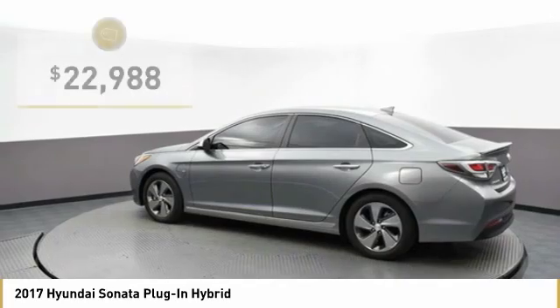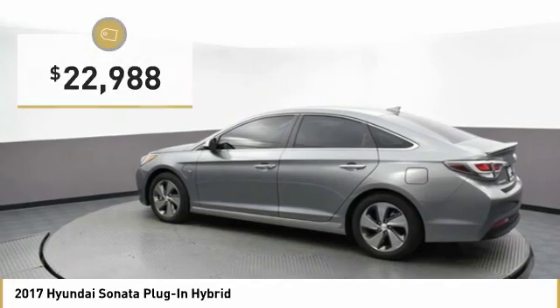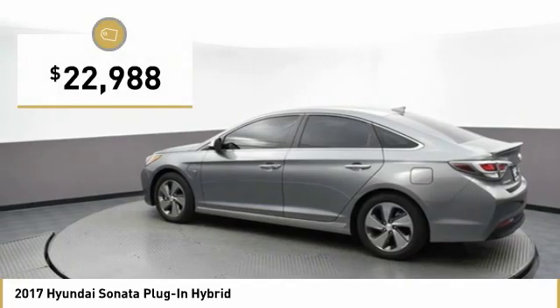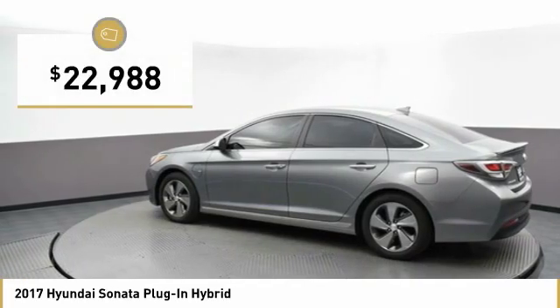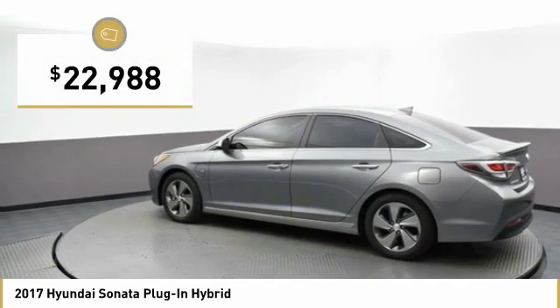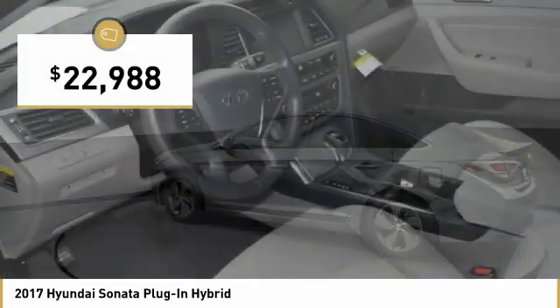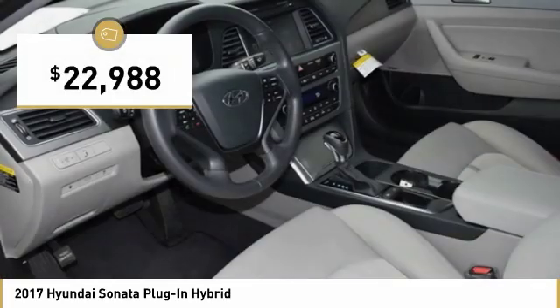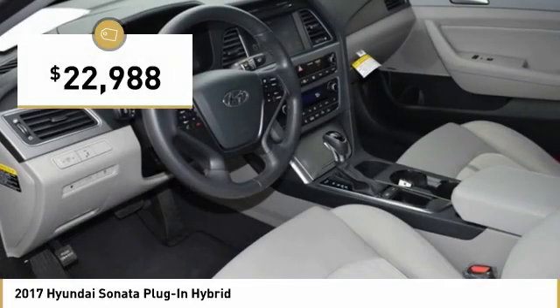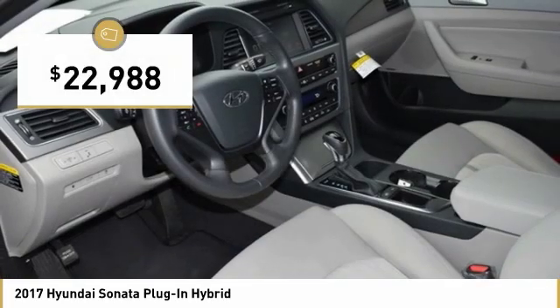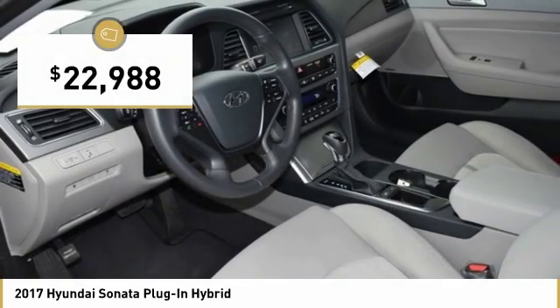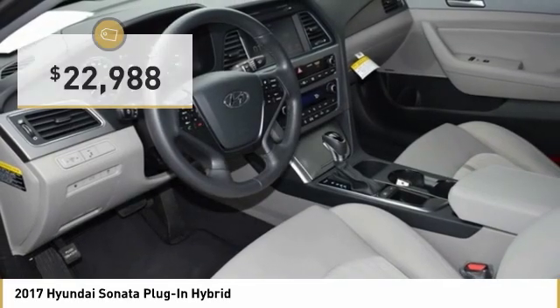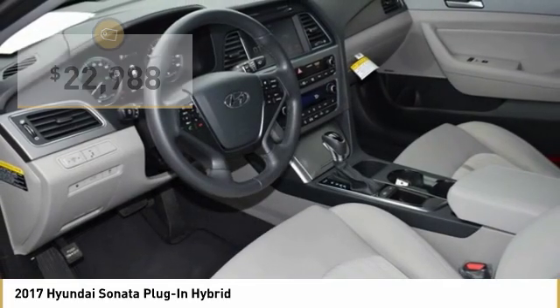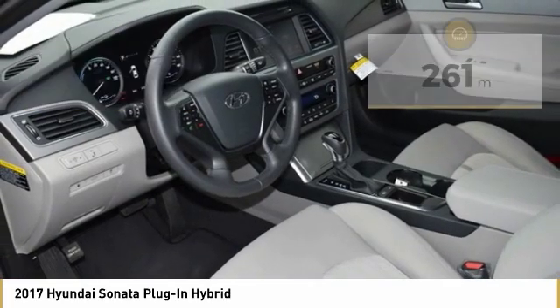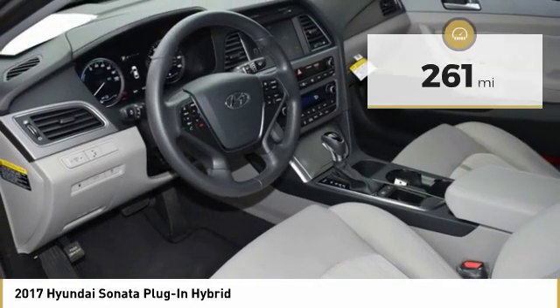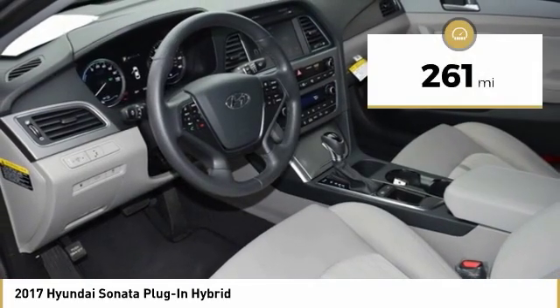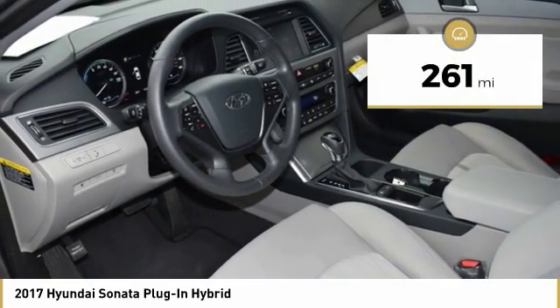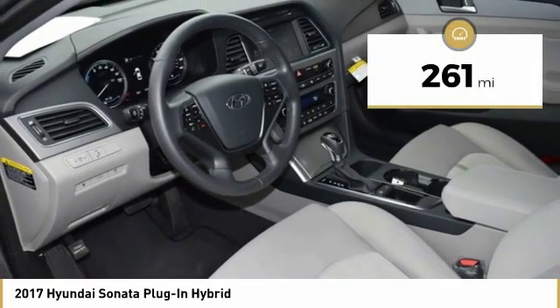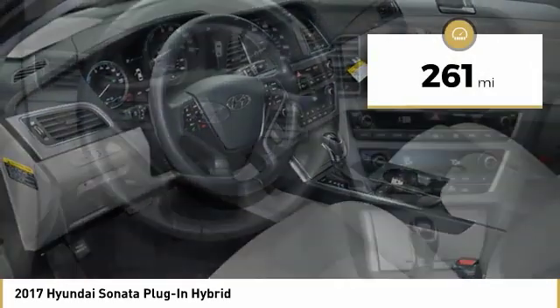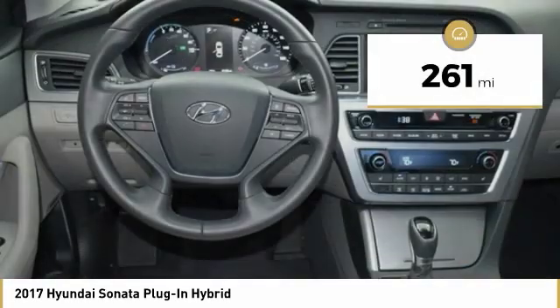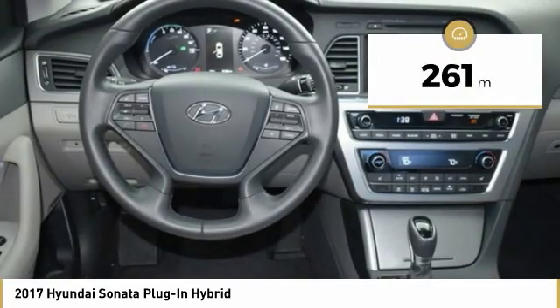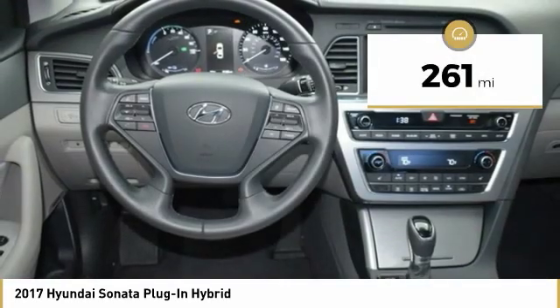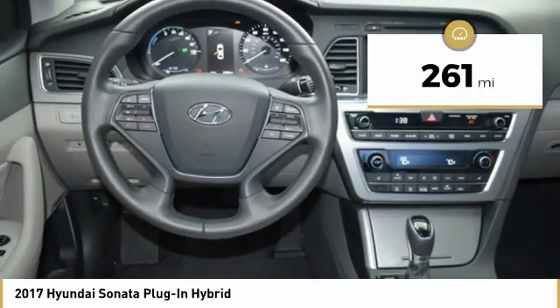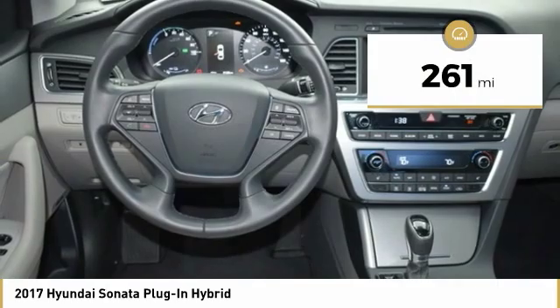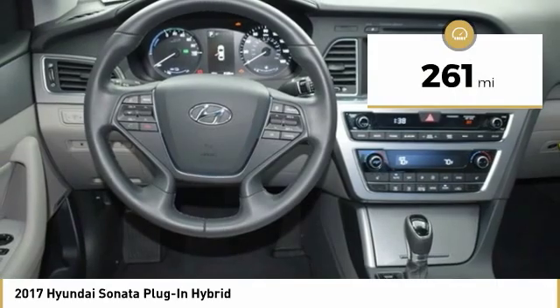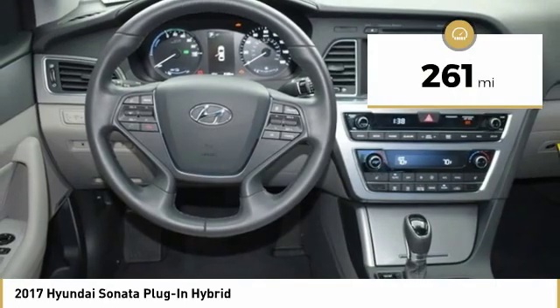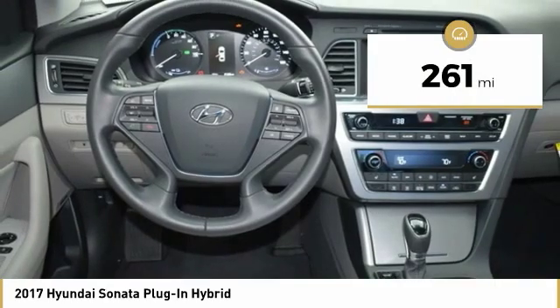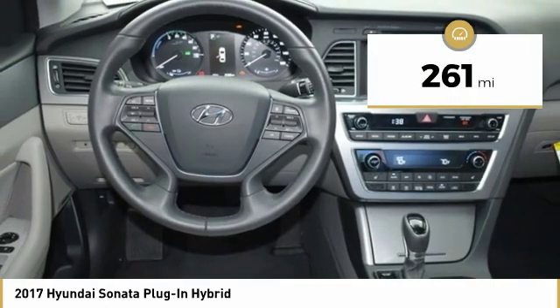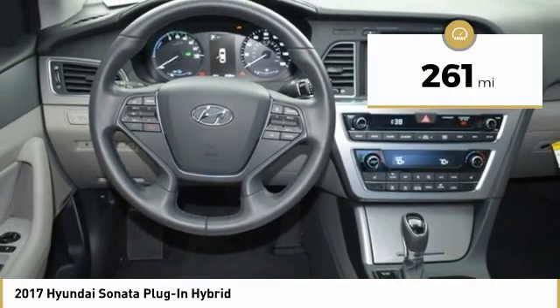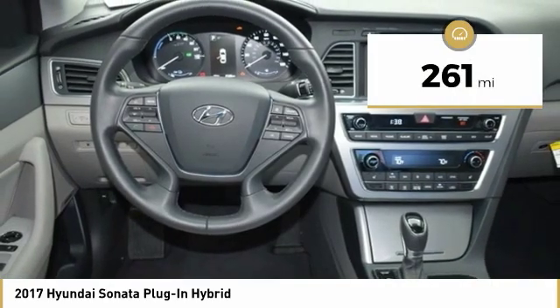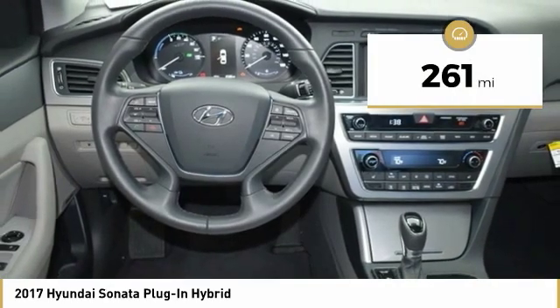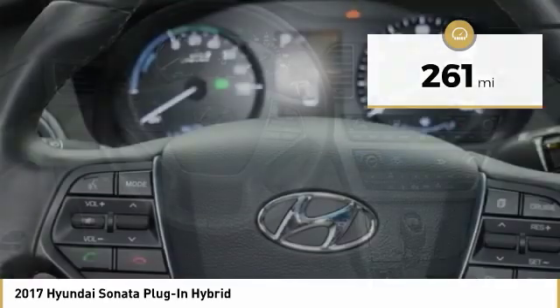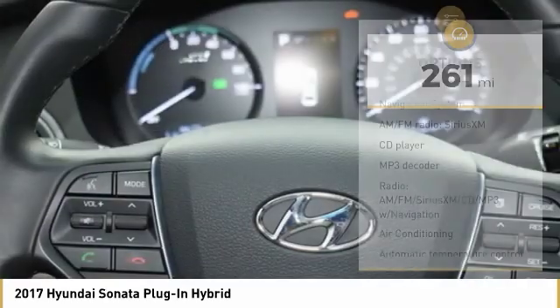And is priced below $25,000. This vehicle has less than 300 miles. Here are some of this vehicle's great options.